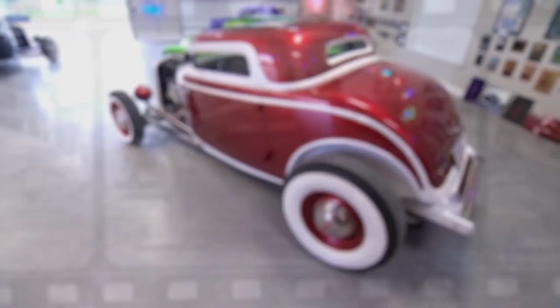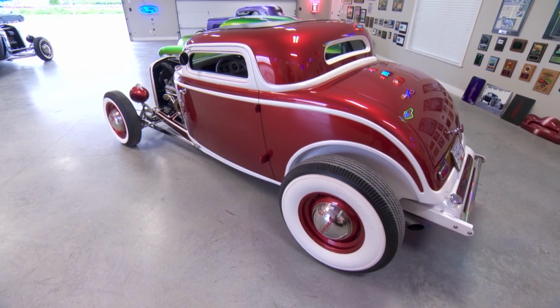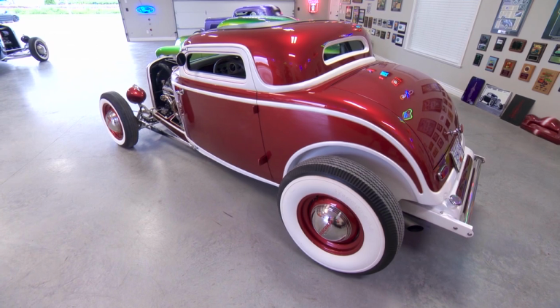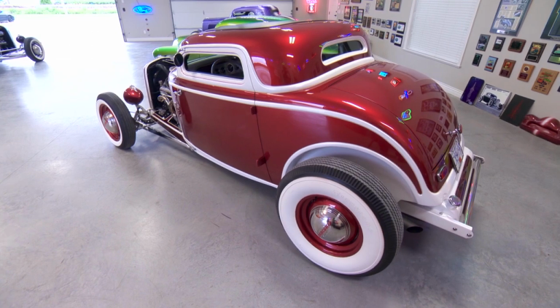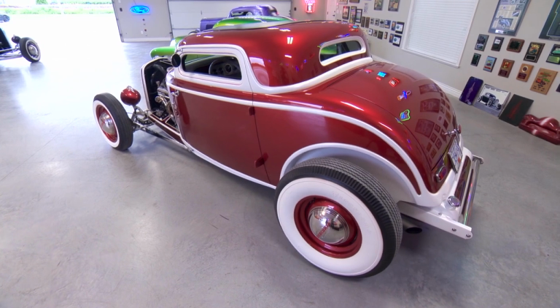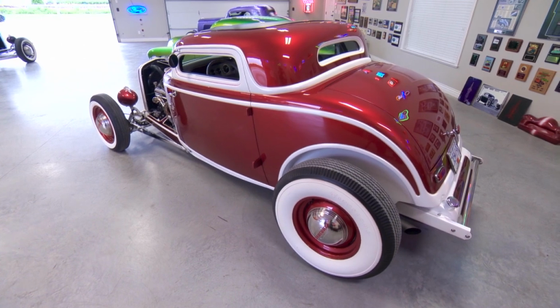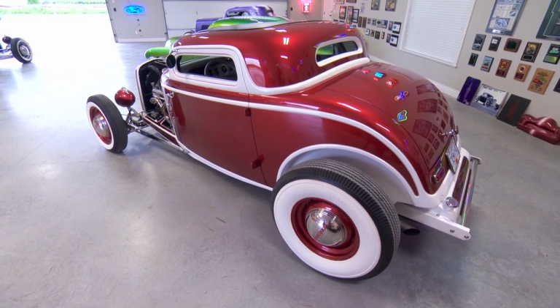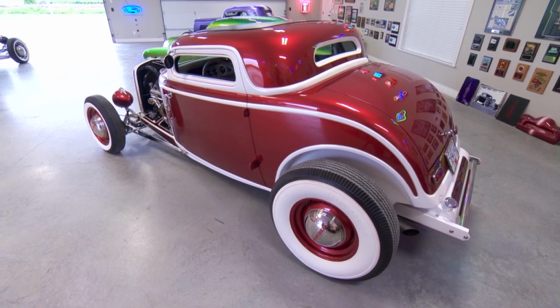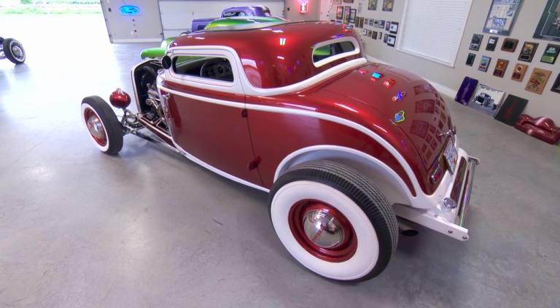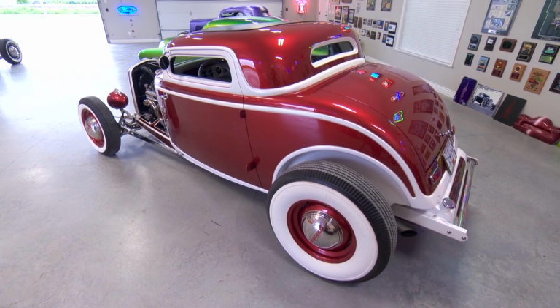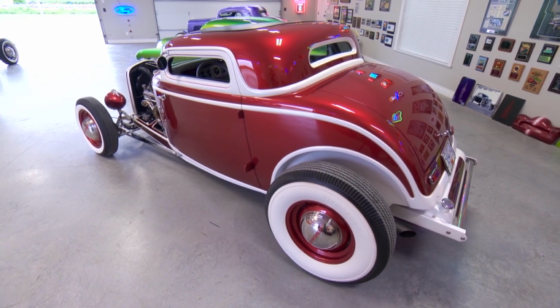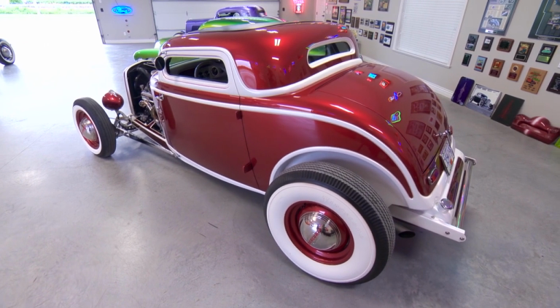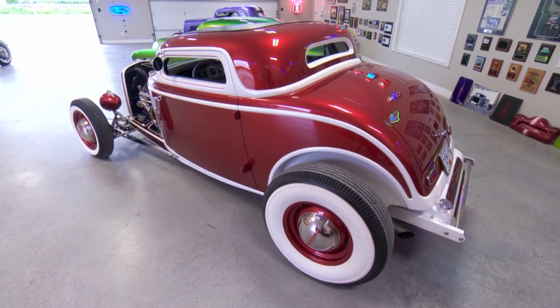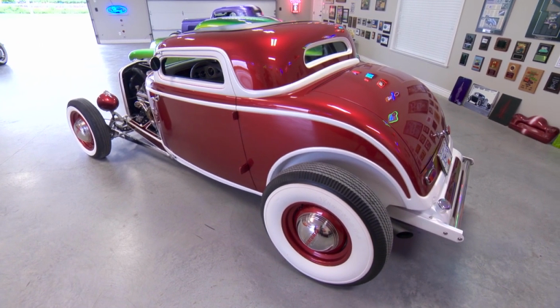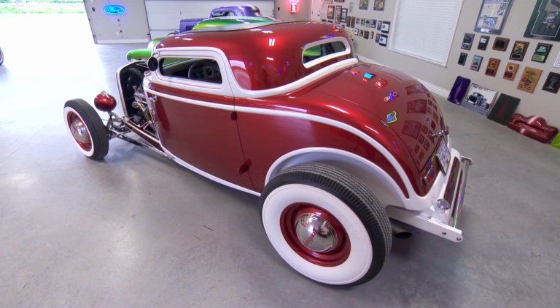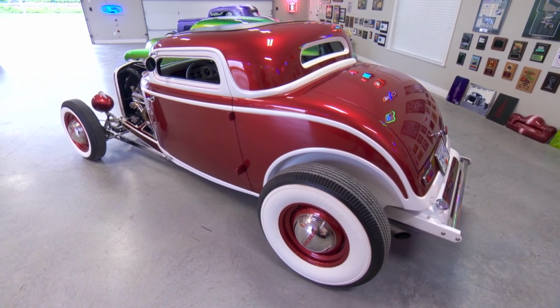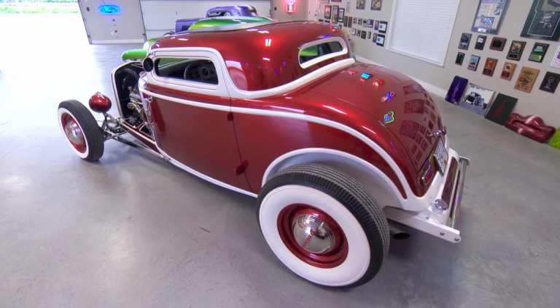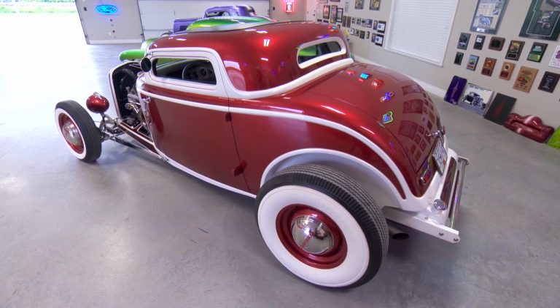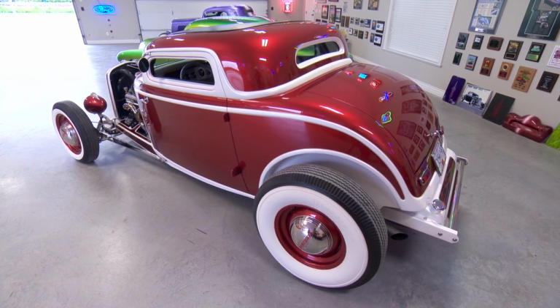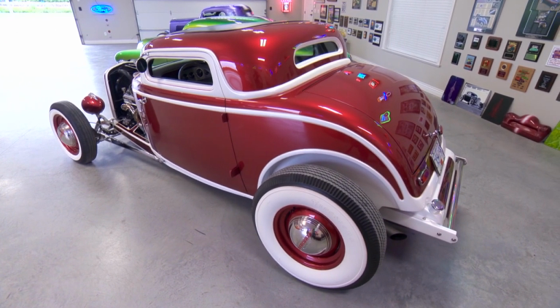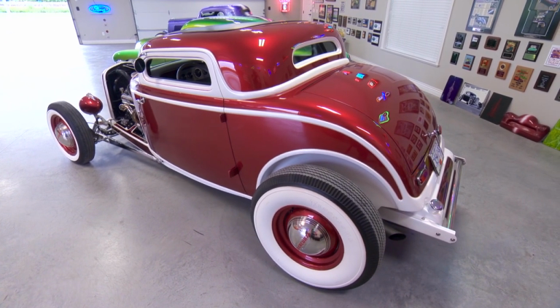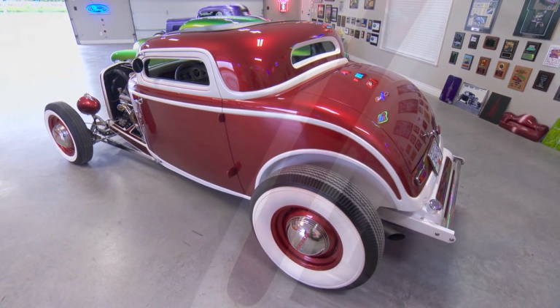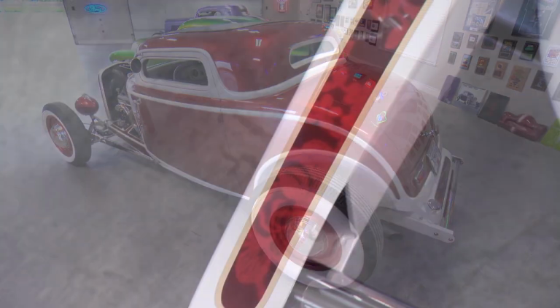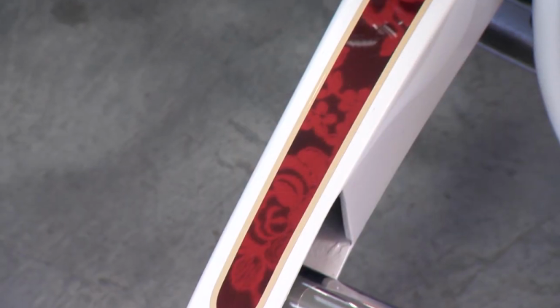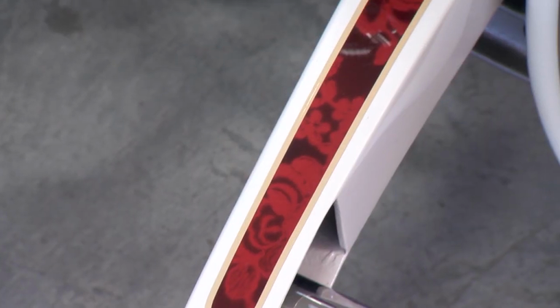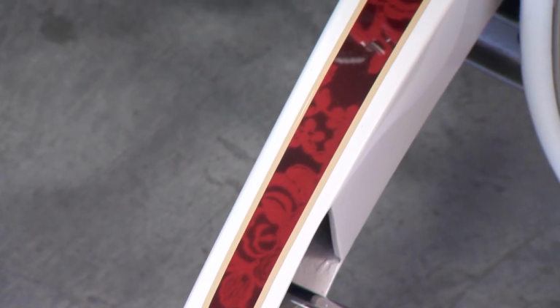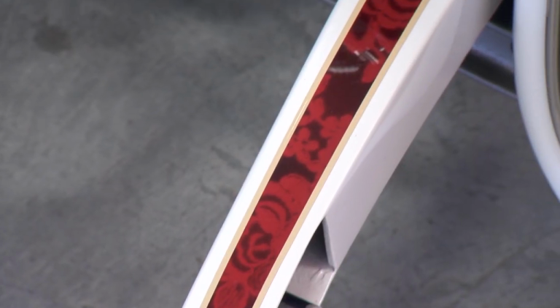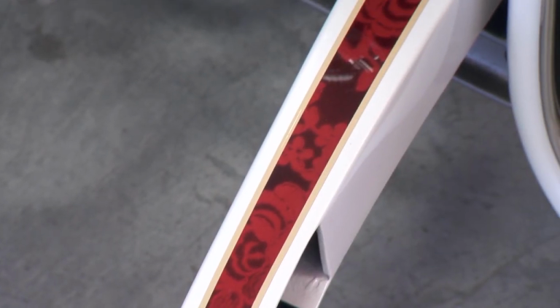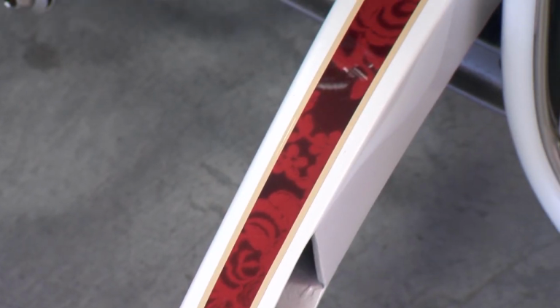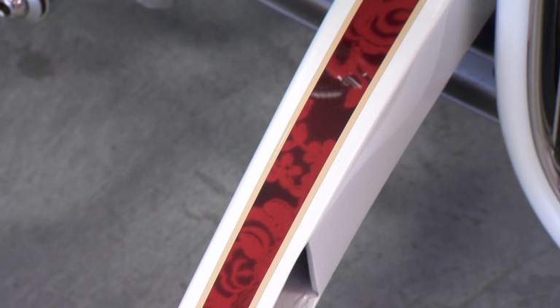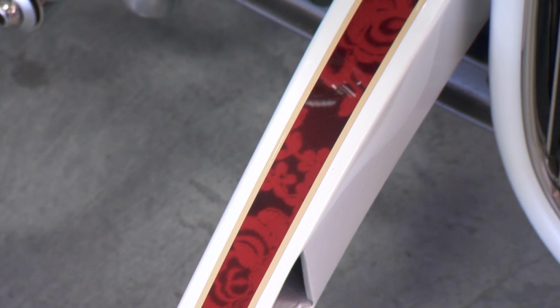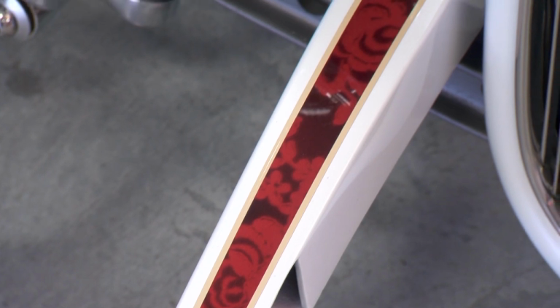Just like with that — which I think is a subtle touch — you've got so many subtle touches on this car. The lace paint on the frame rails.